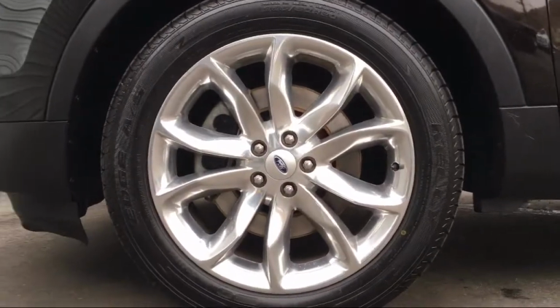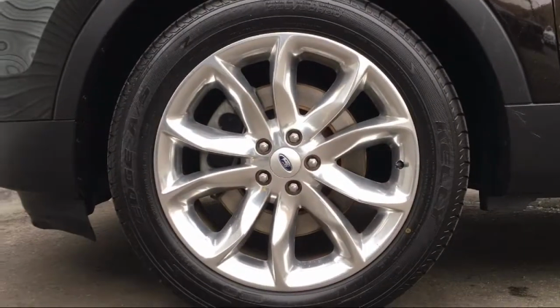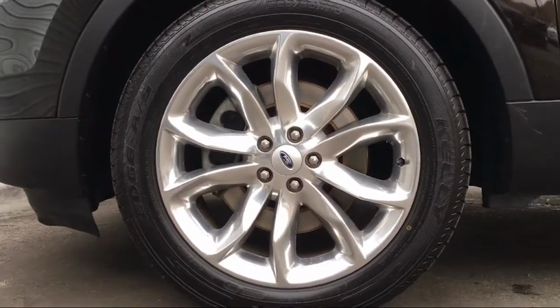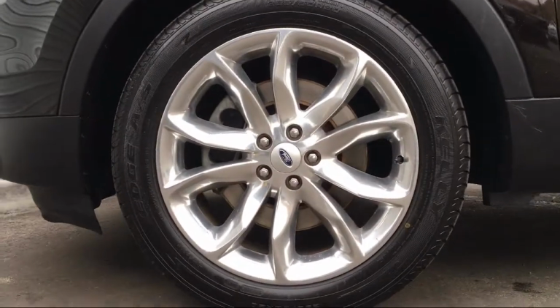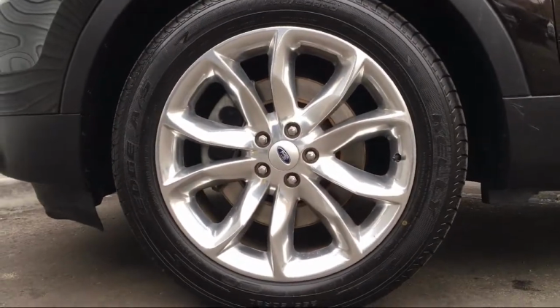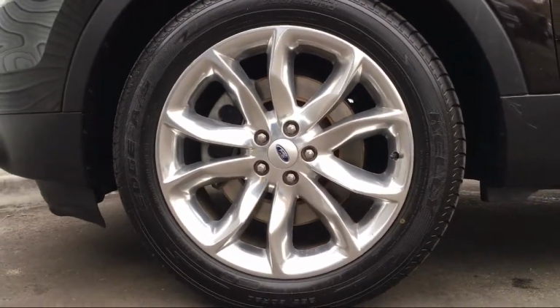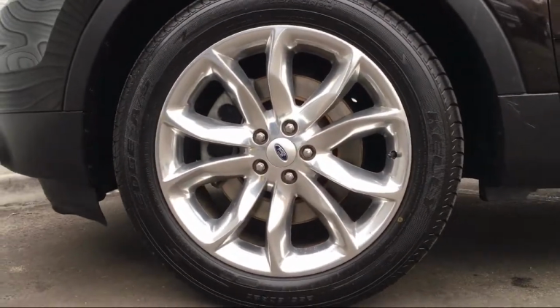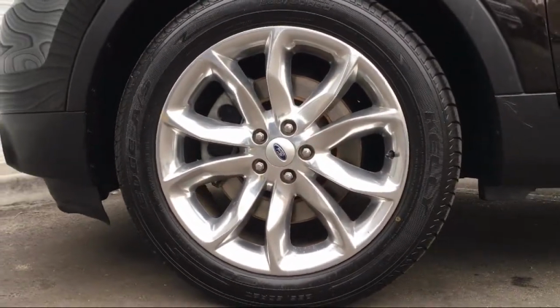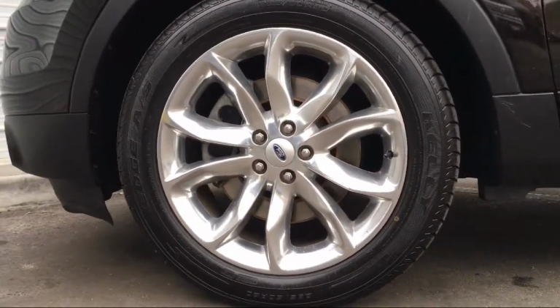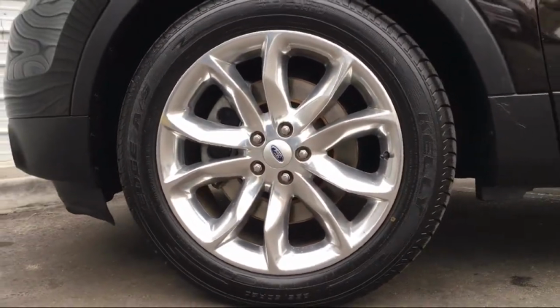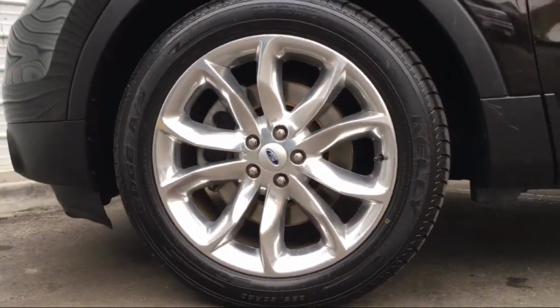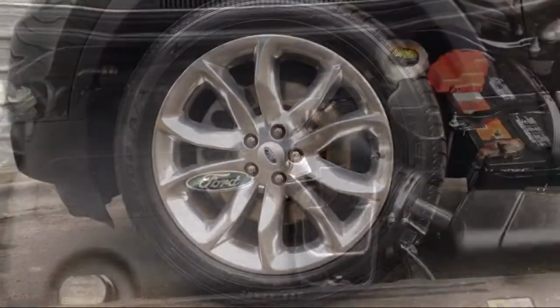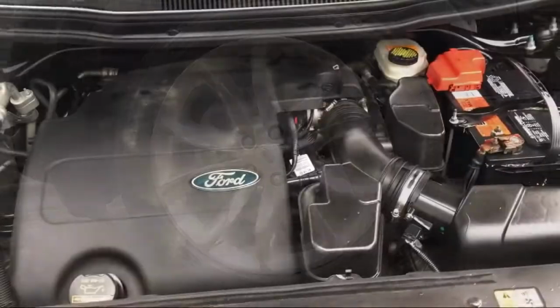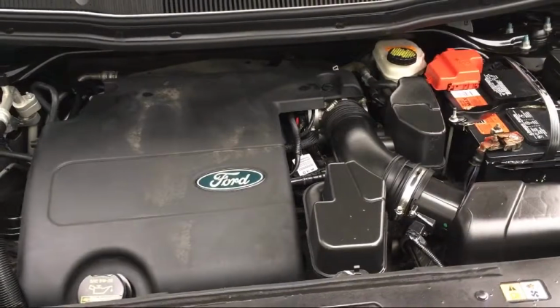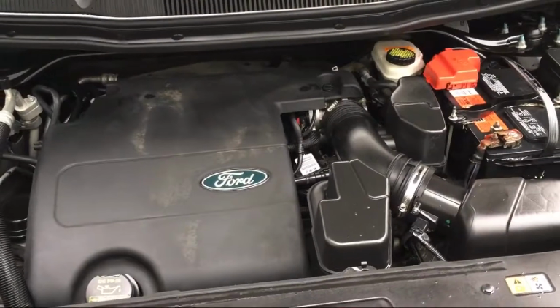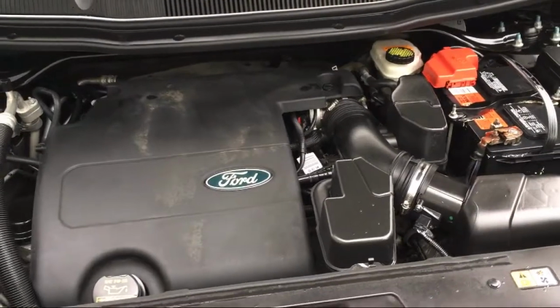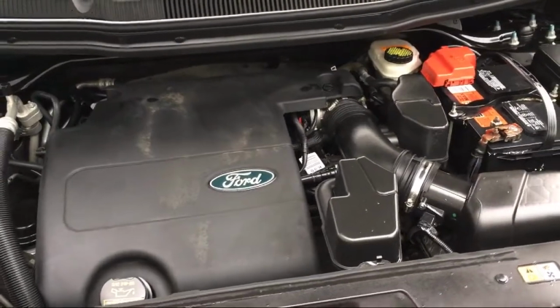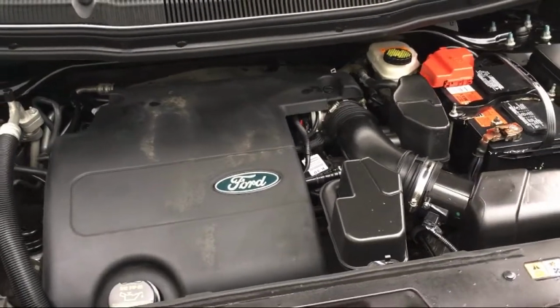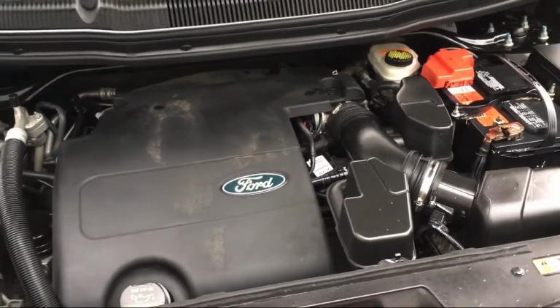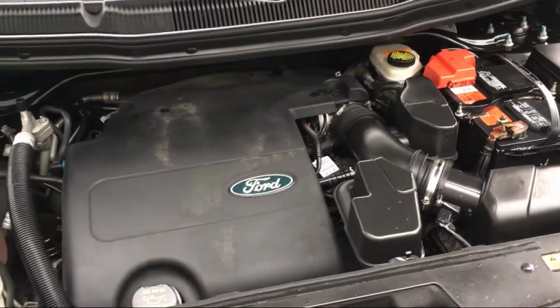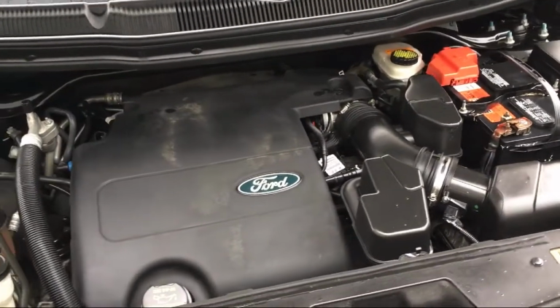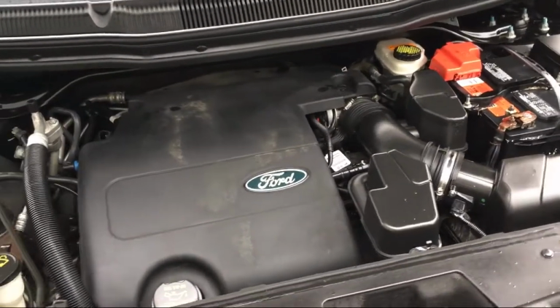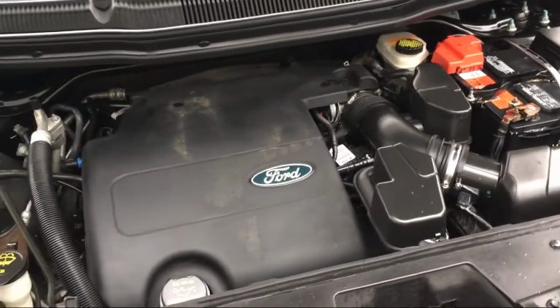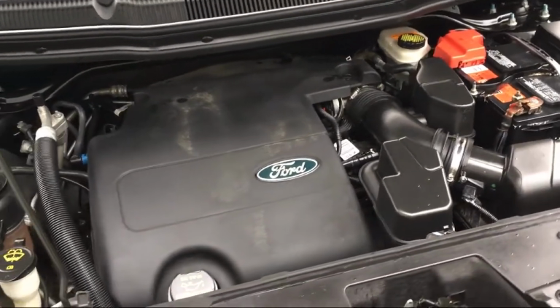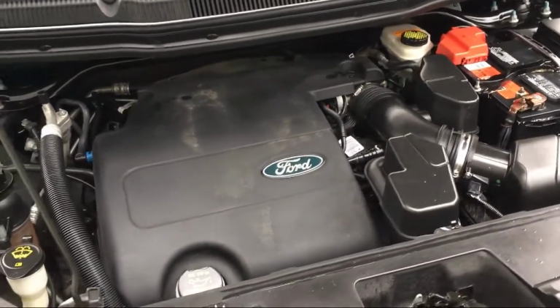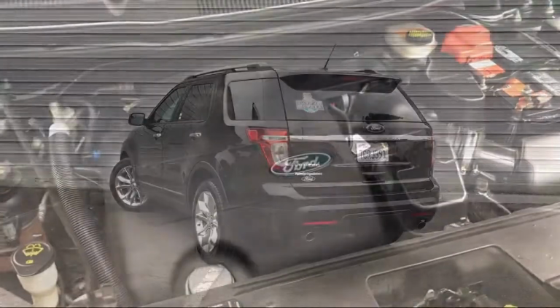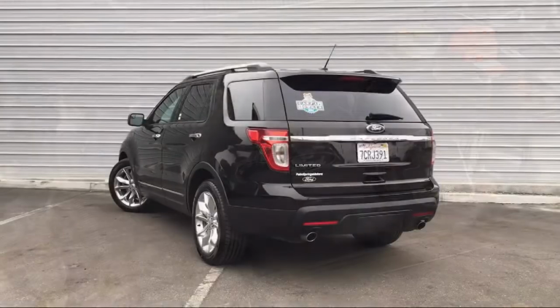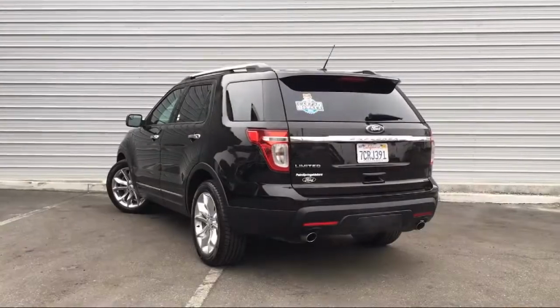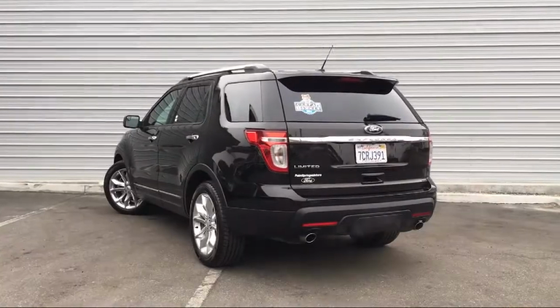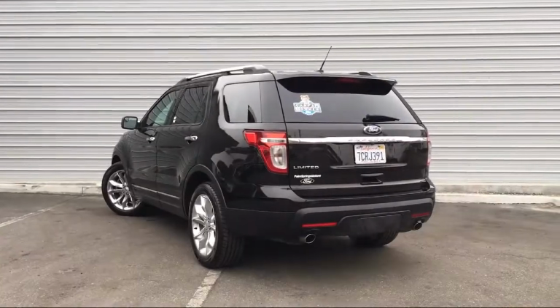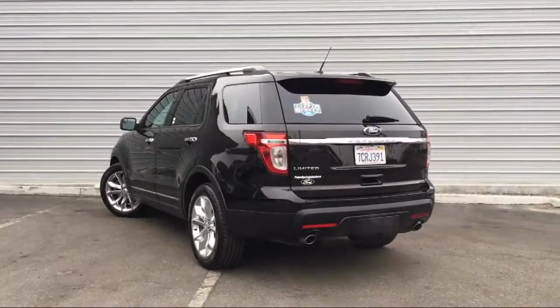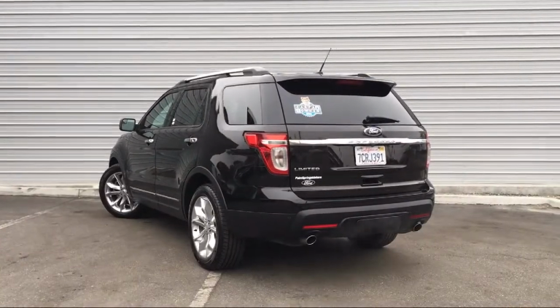So come see us today. Palm Springs Motors is located at 69200 East Palm Canyon Drive.